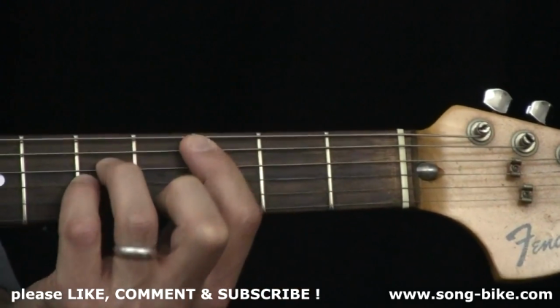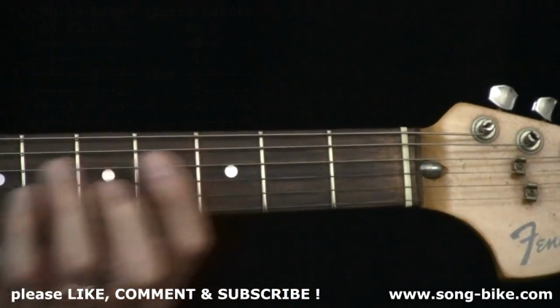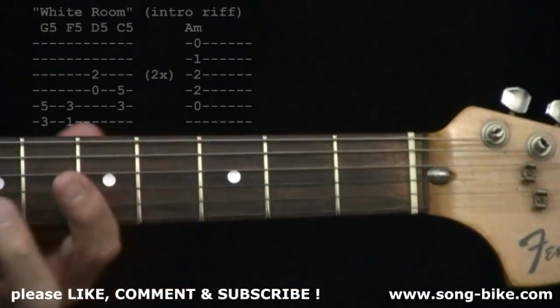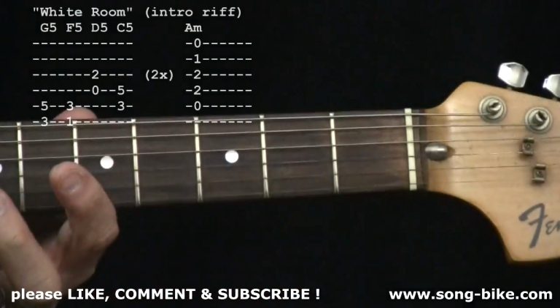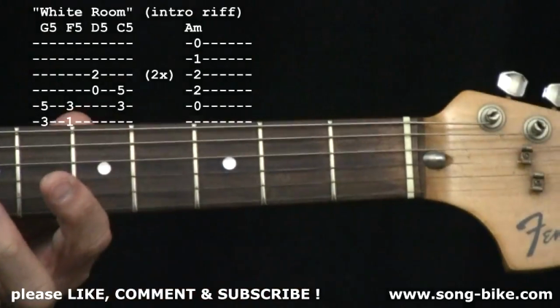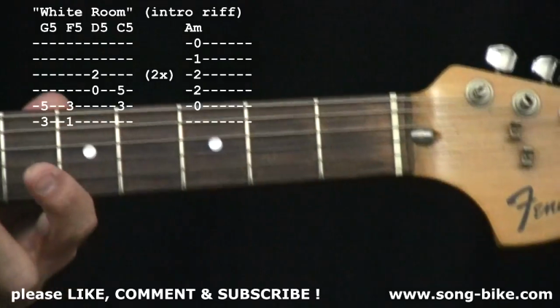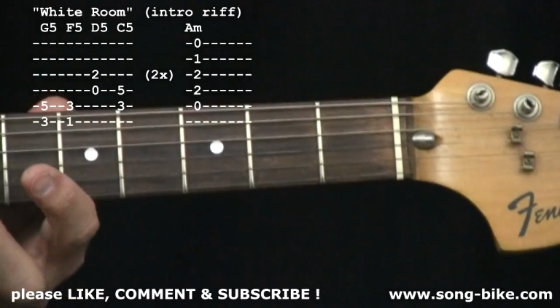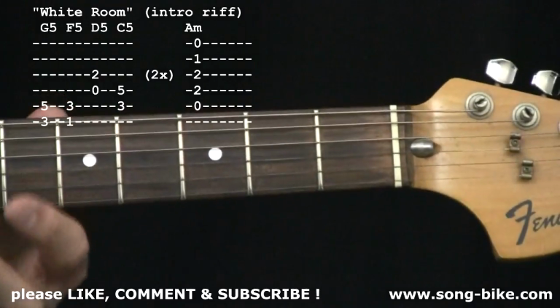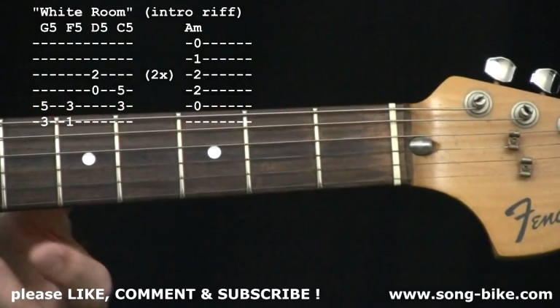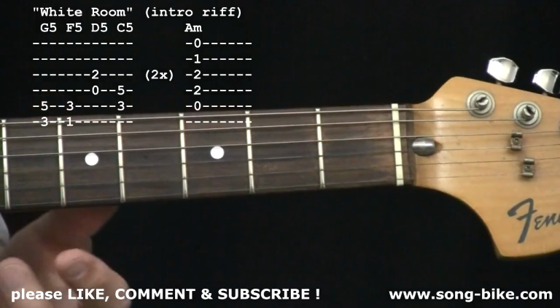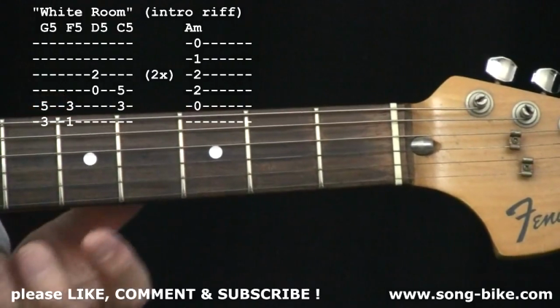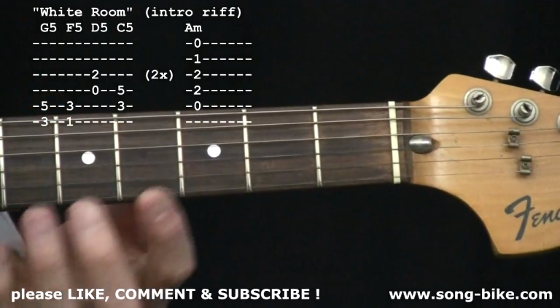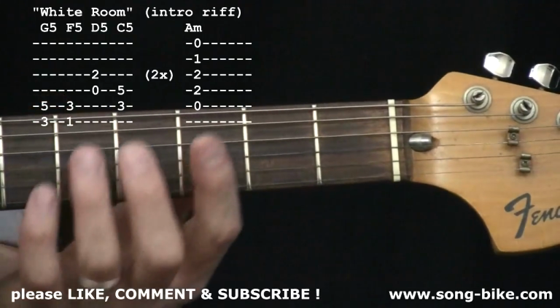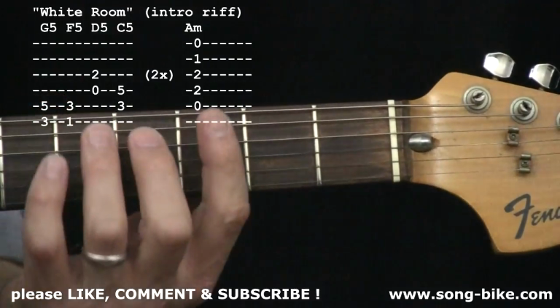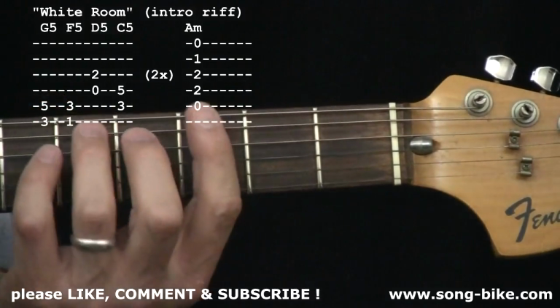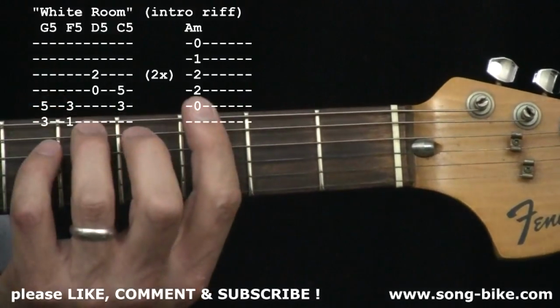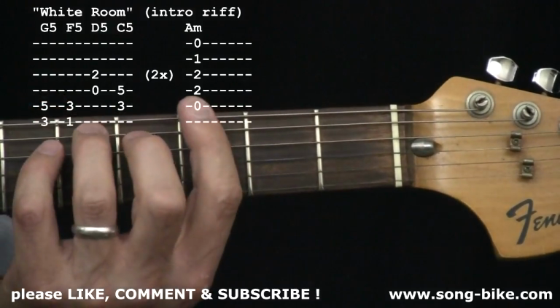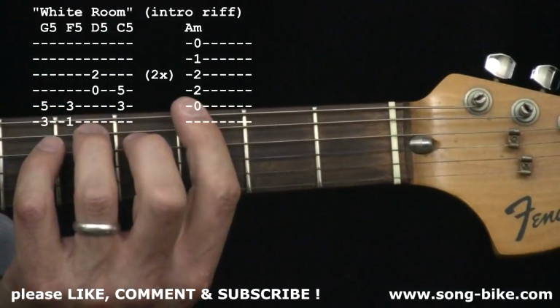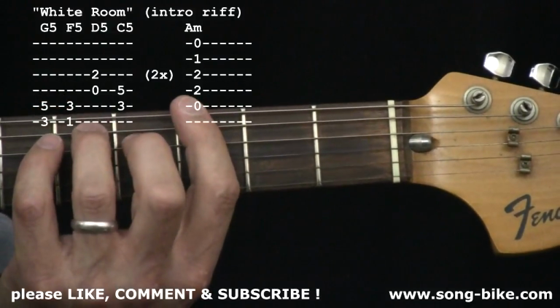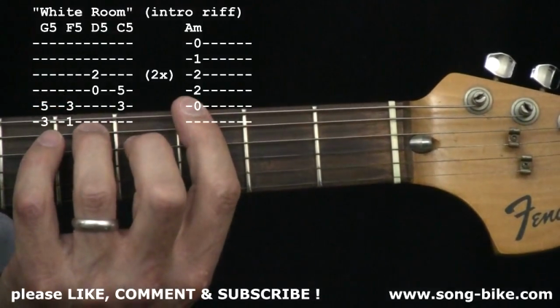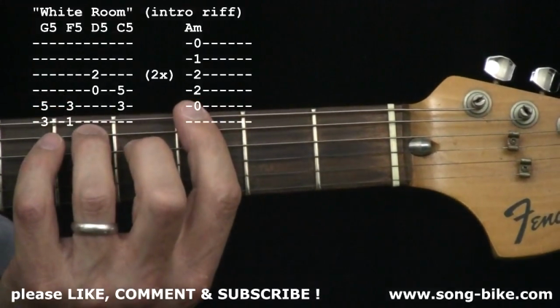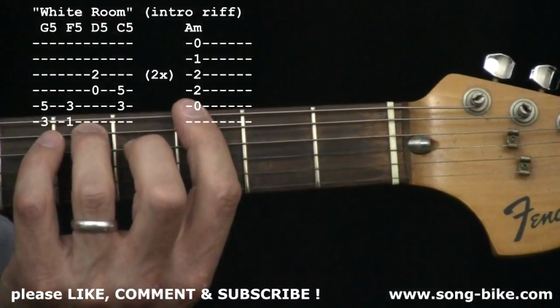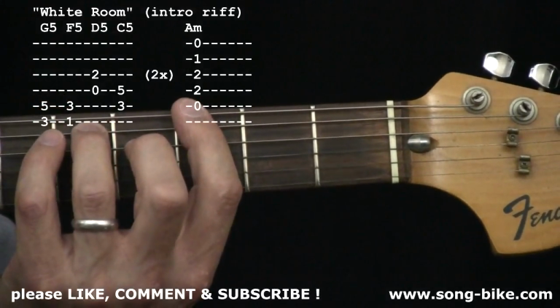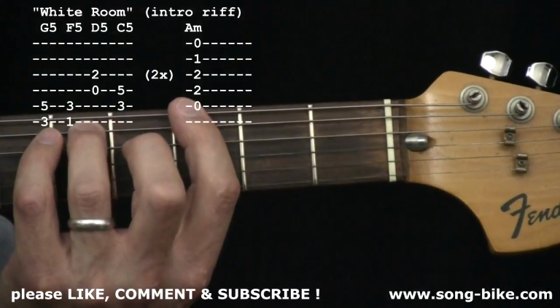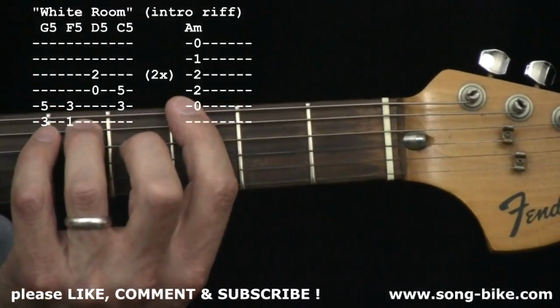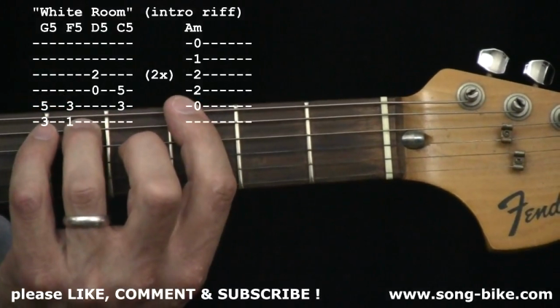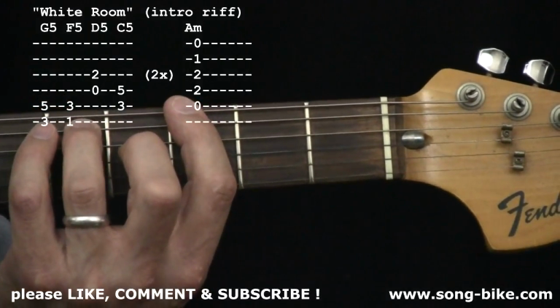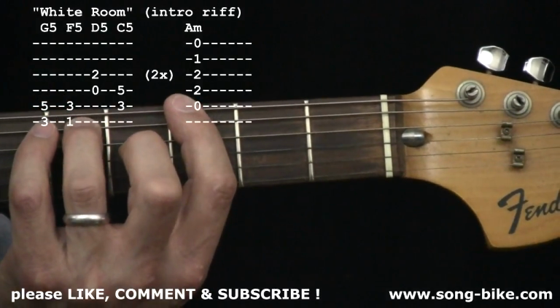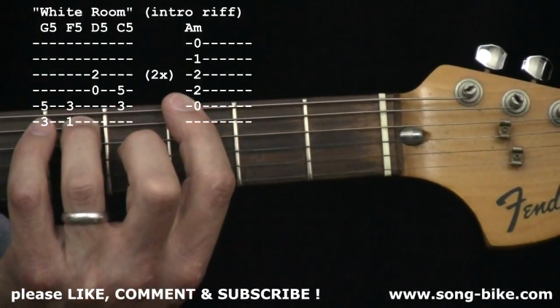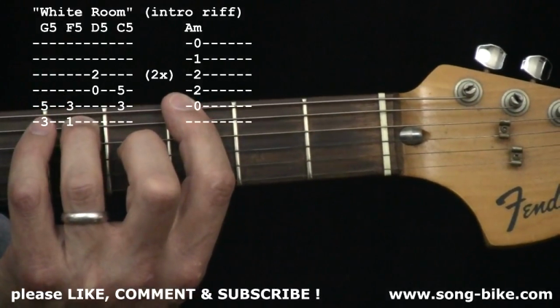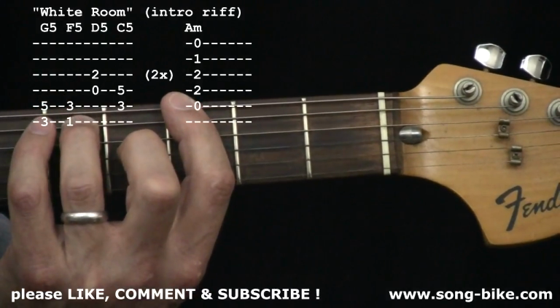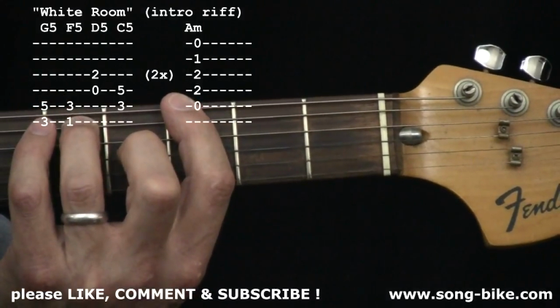Now that intro riff, let's make it simple. At the very beginning of the tune, let's make it simple with power chords — a G power chord.